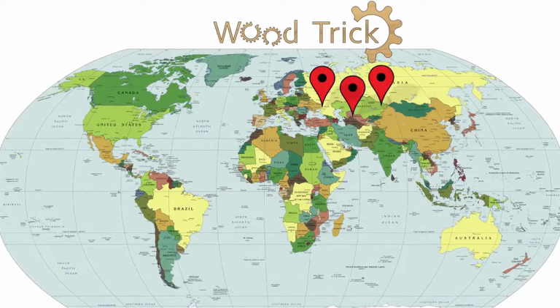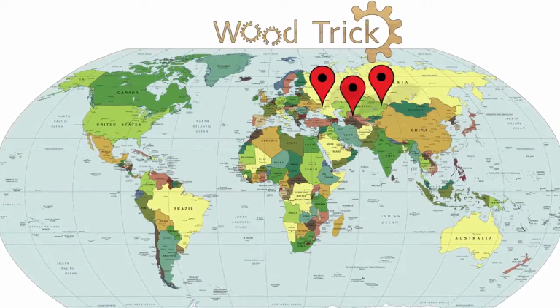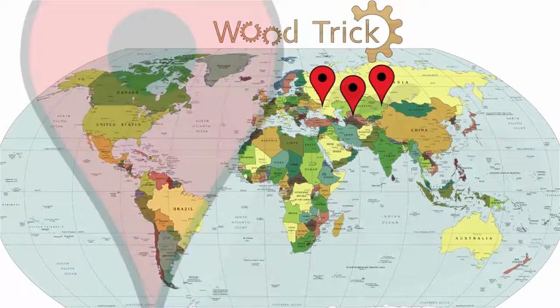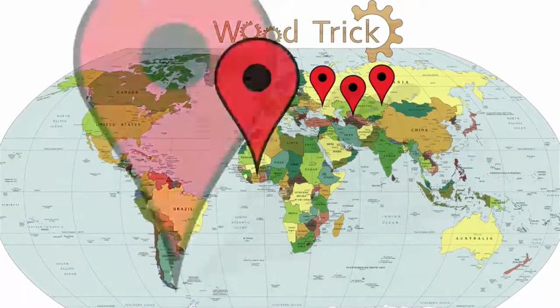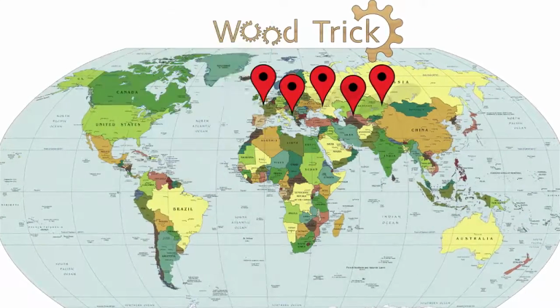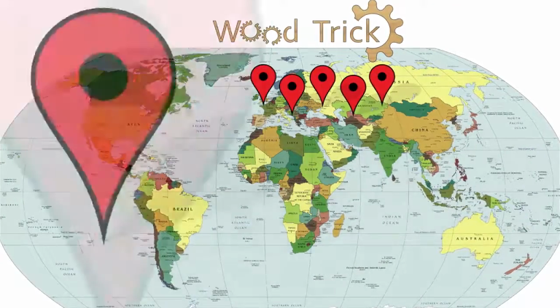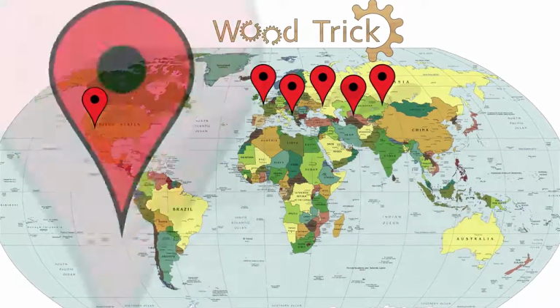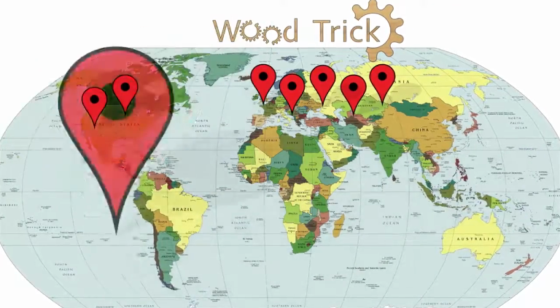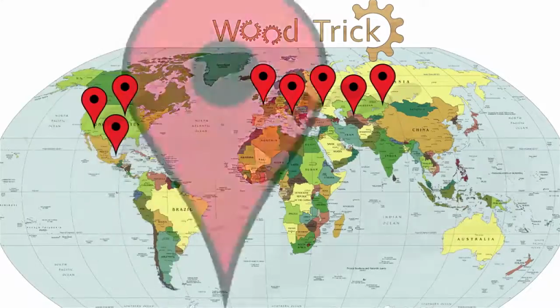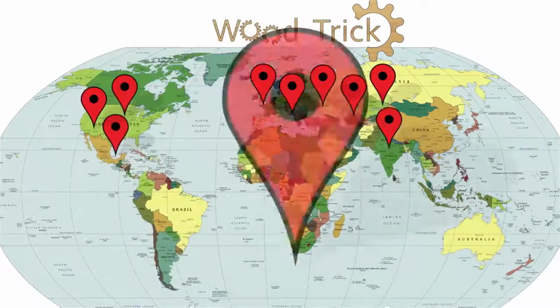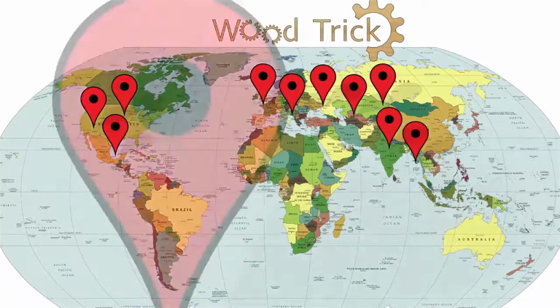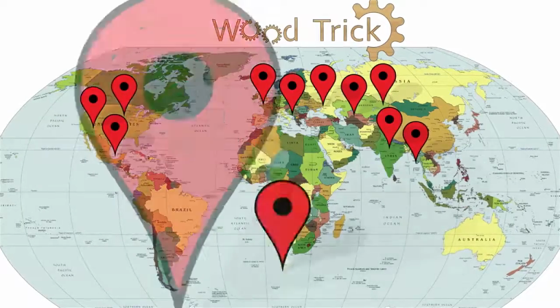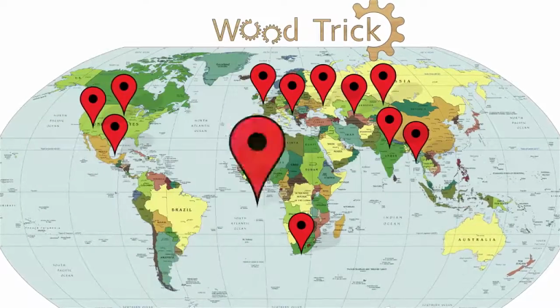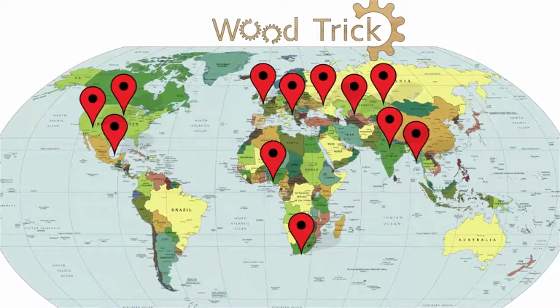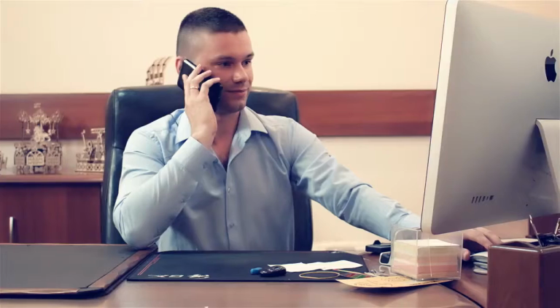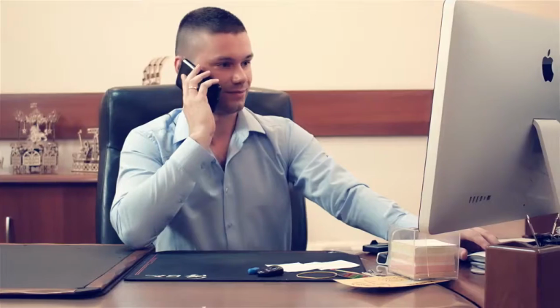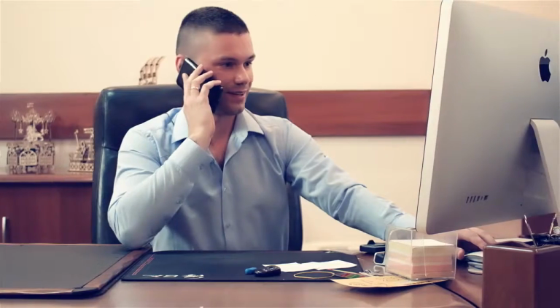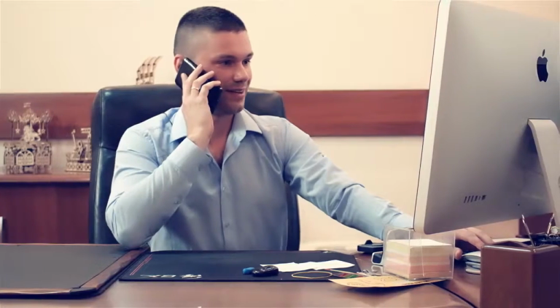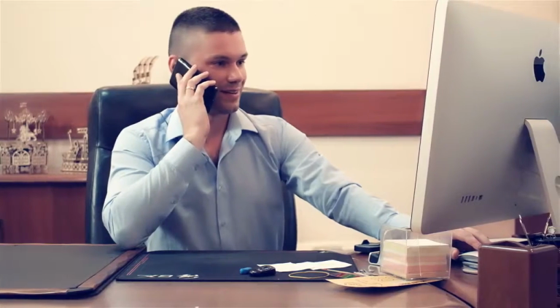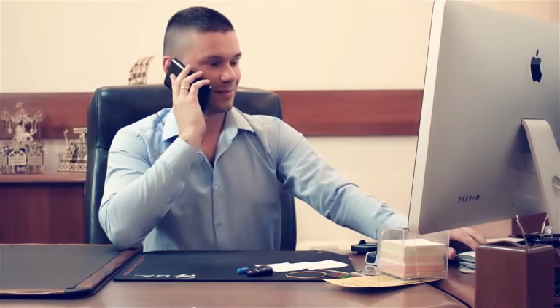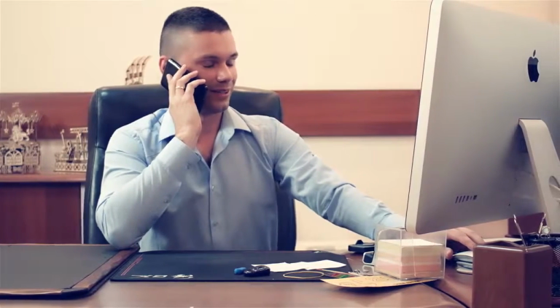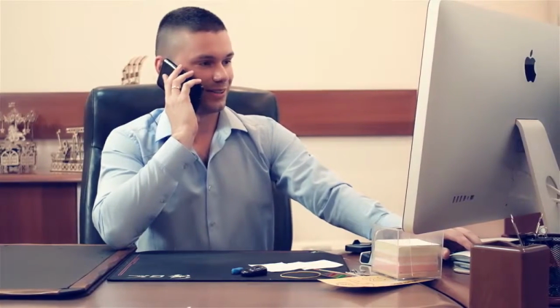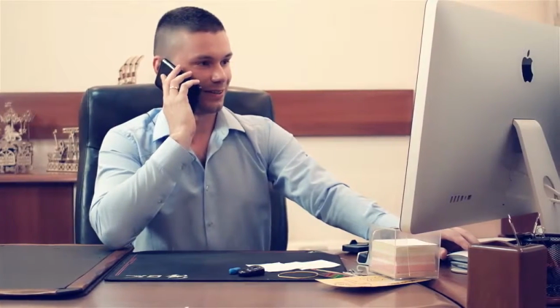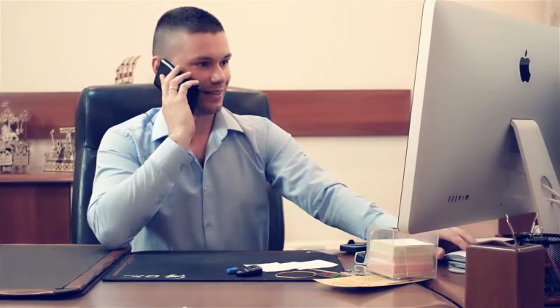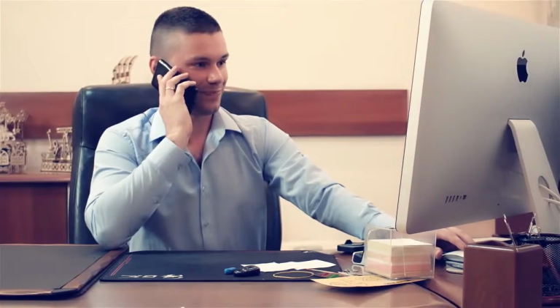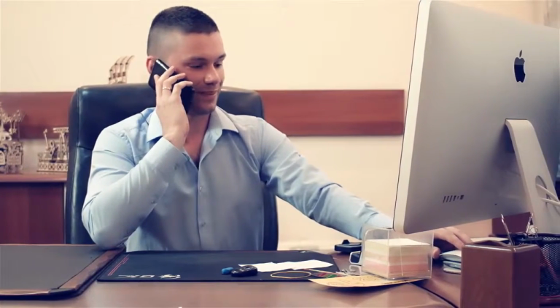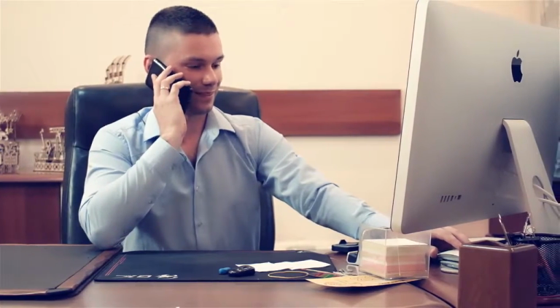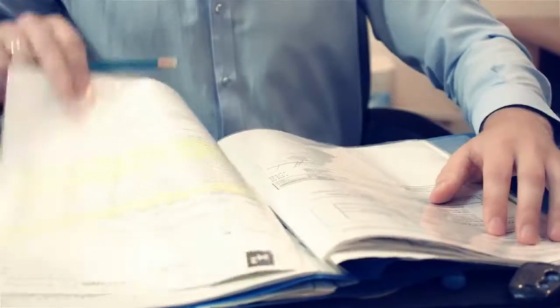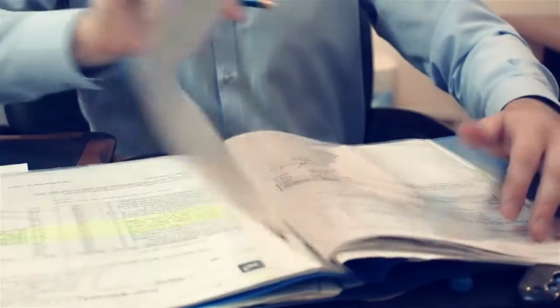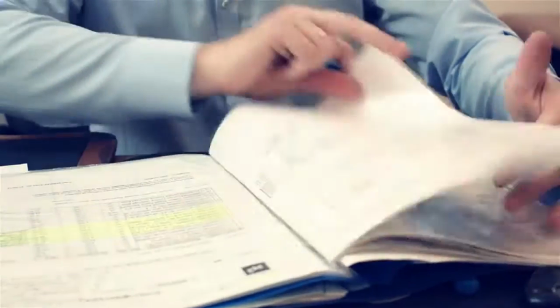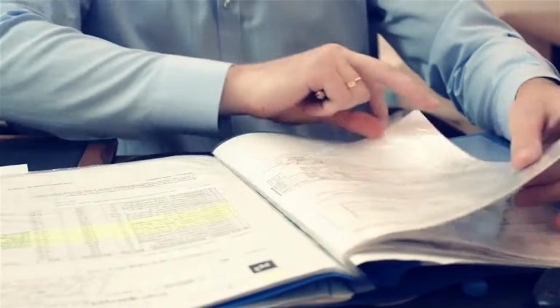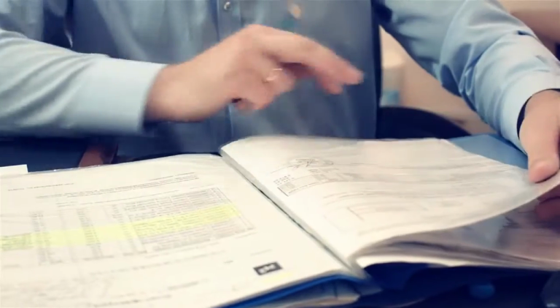The company Woodtrick sells its products to all CIS countries, Europe, USA, Asia, and Africa, and will be very pleased to establish a mutually beneficial partnership with your company.